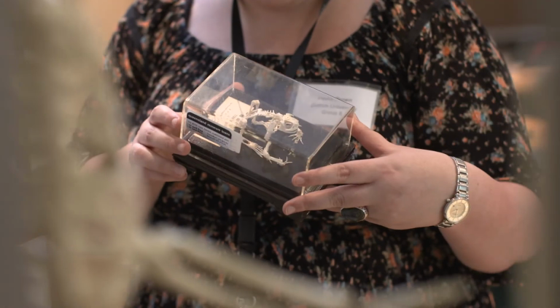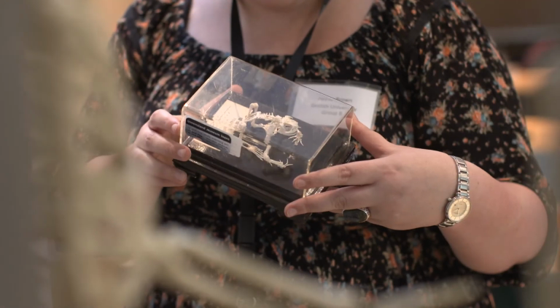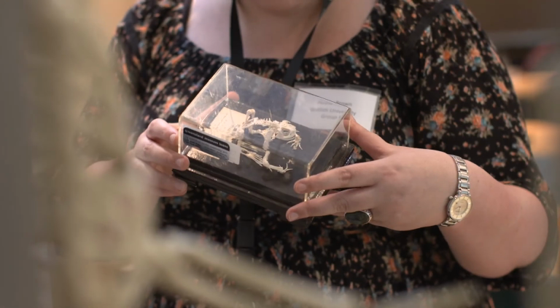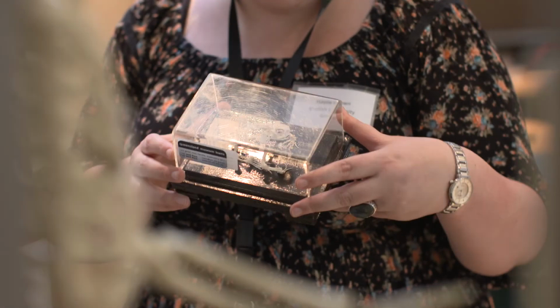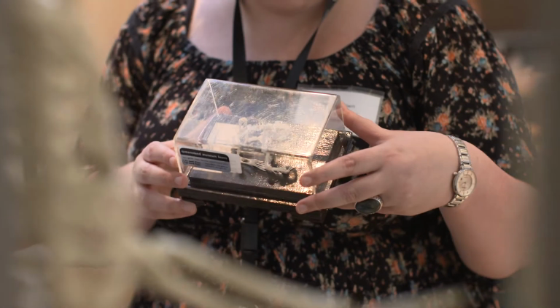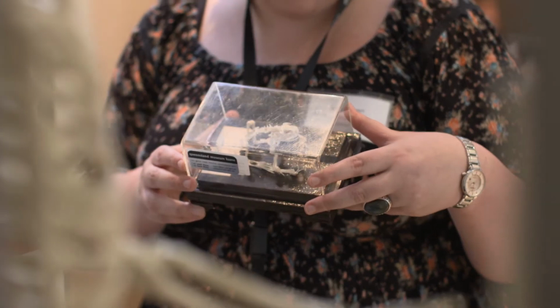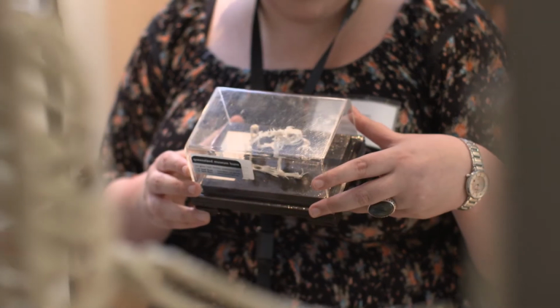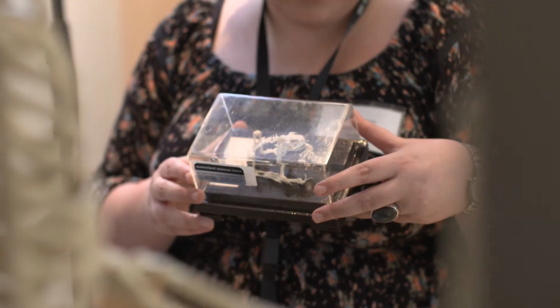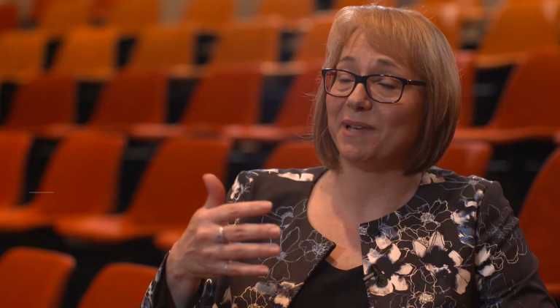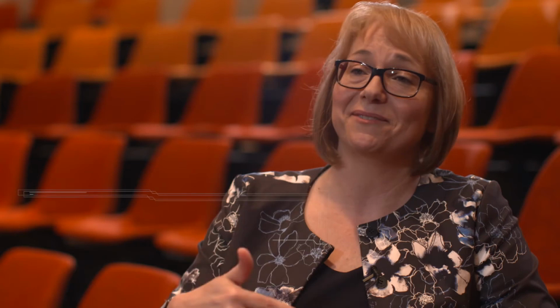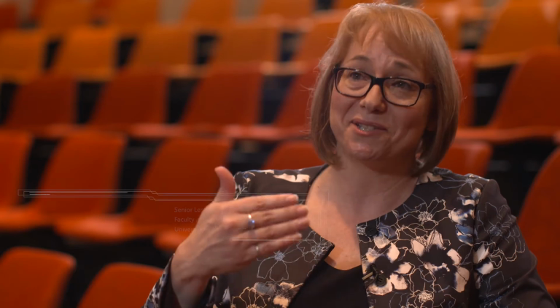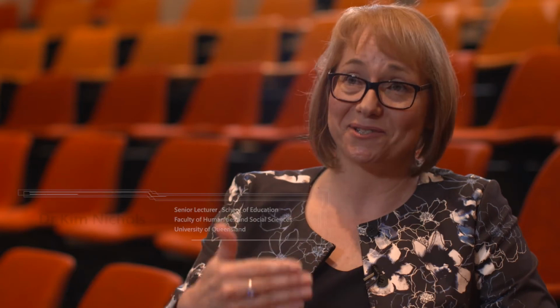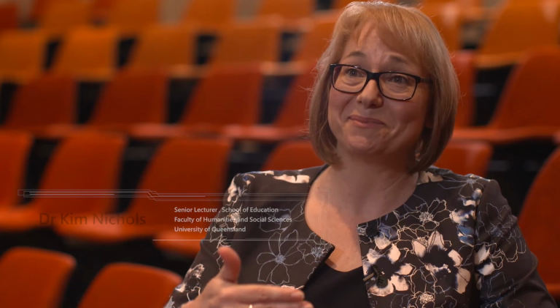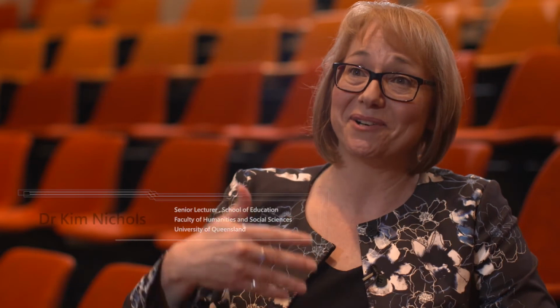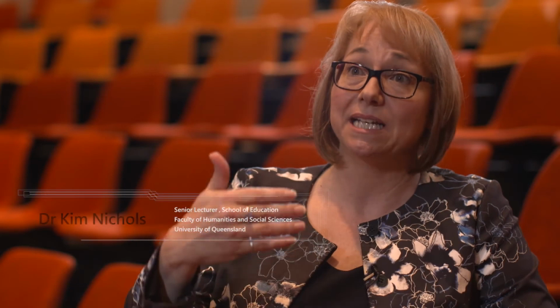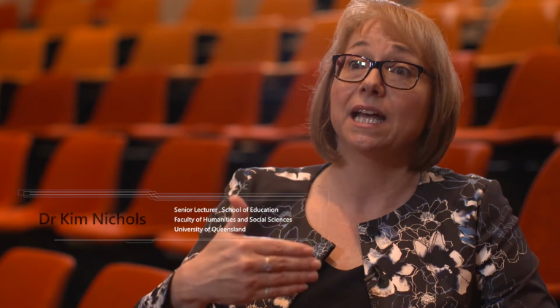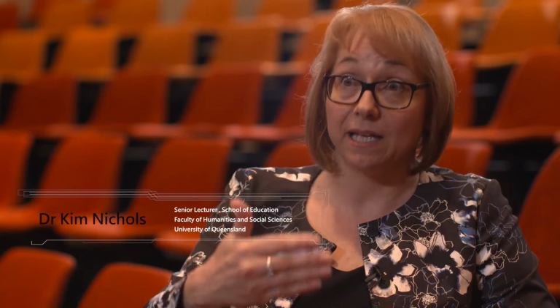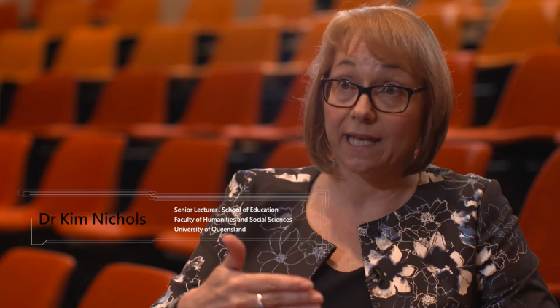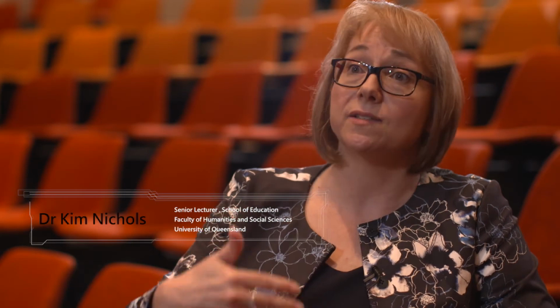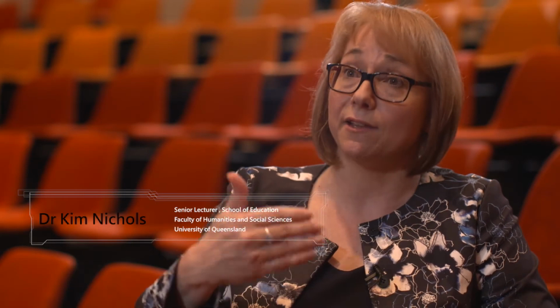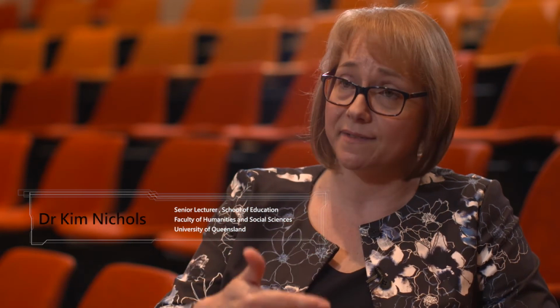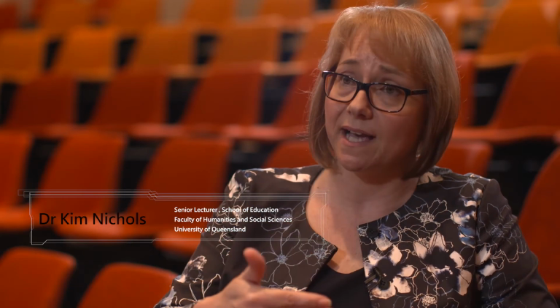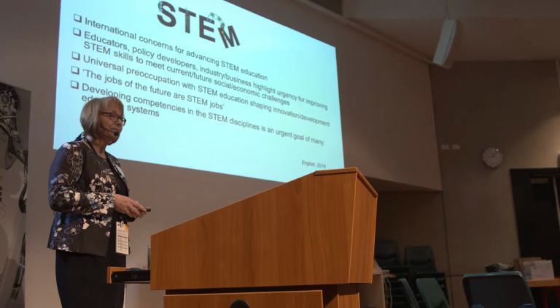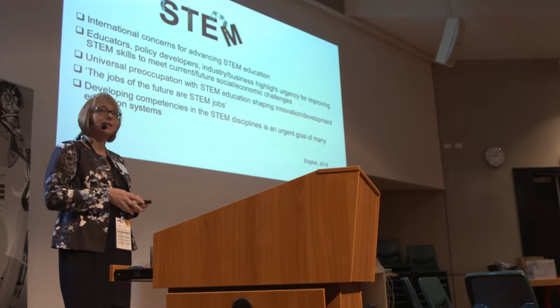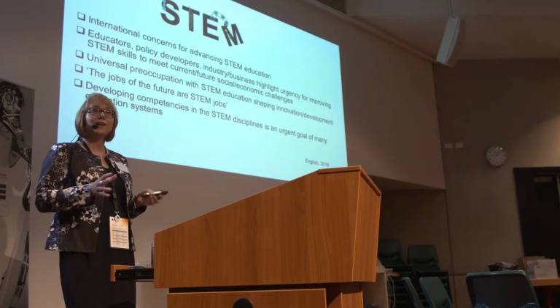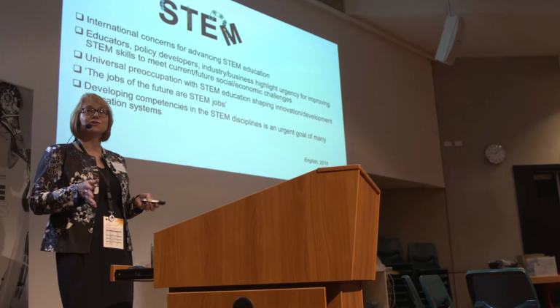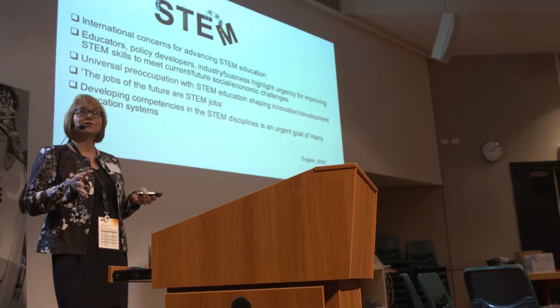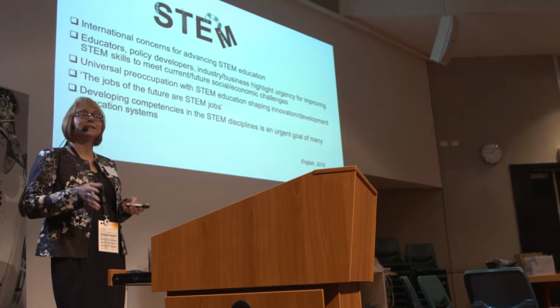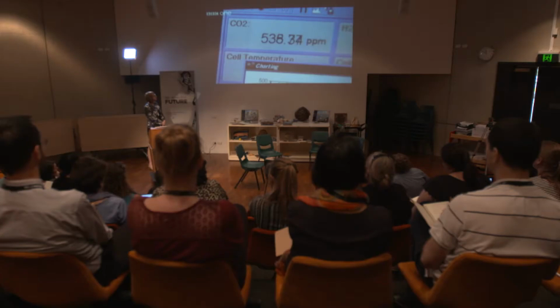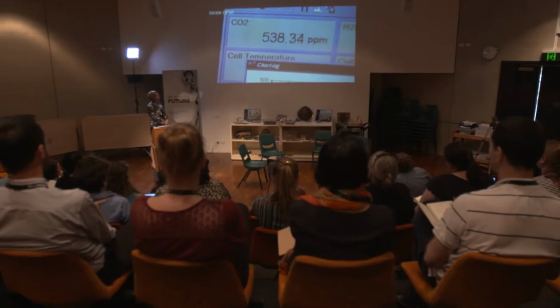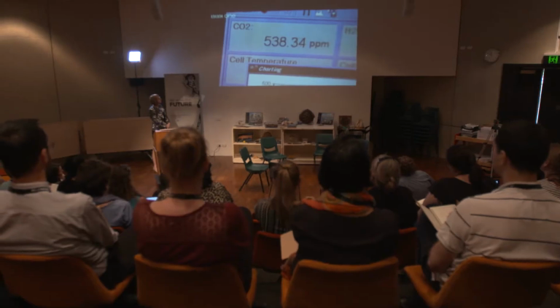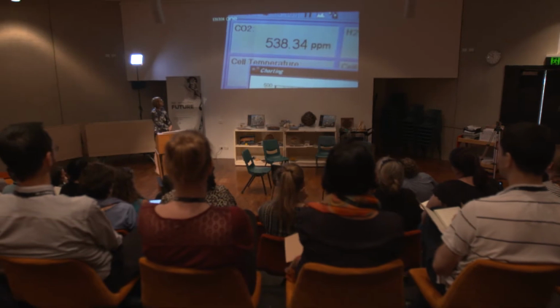It's absolutely critical that we have teachers on board, engaged and enthusiastic to teach STEM in schools.